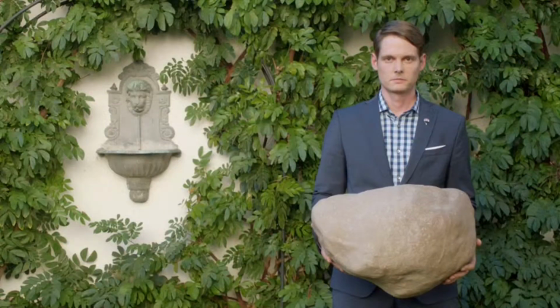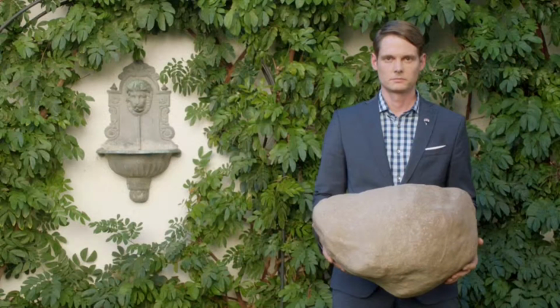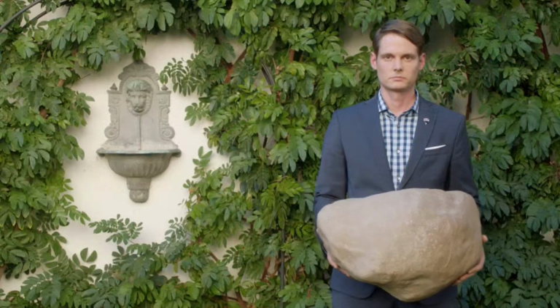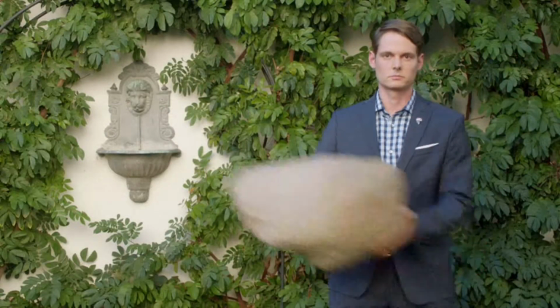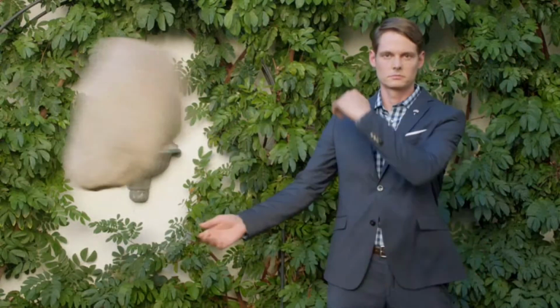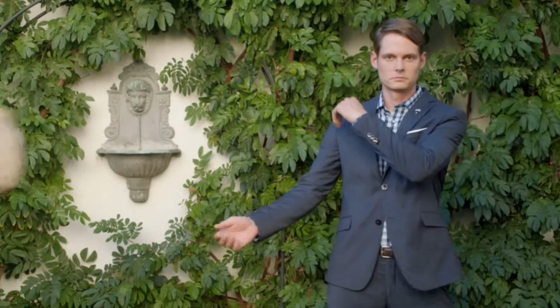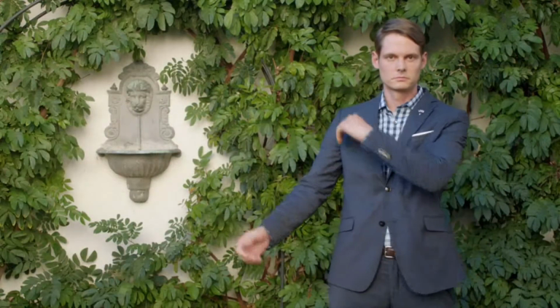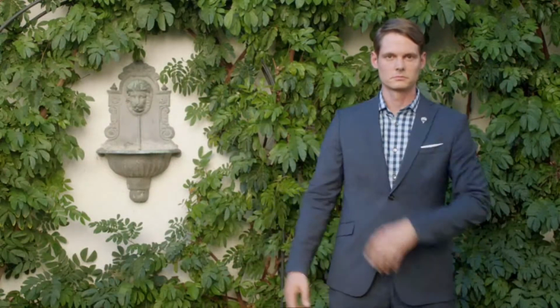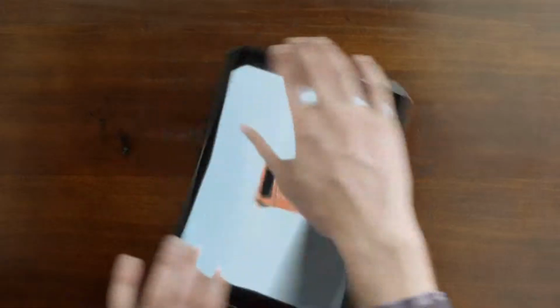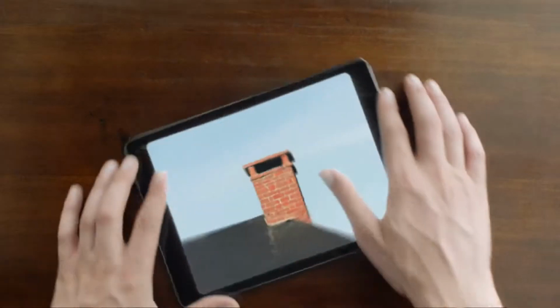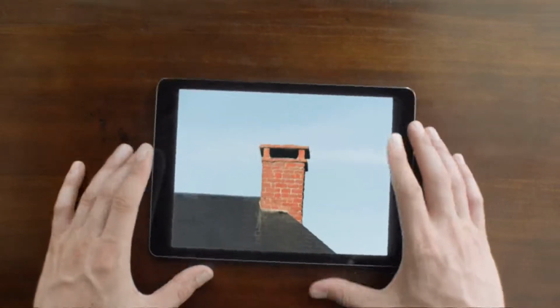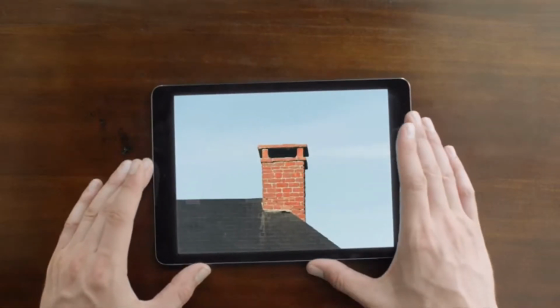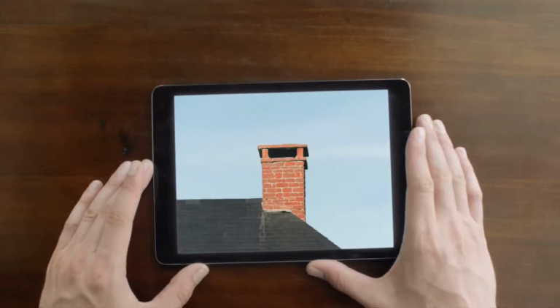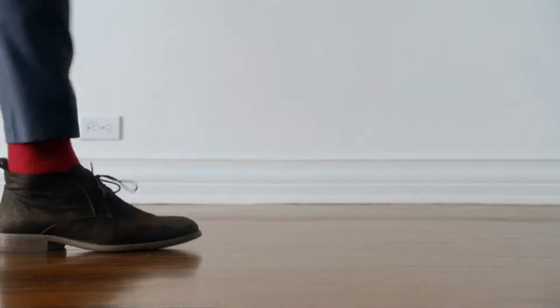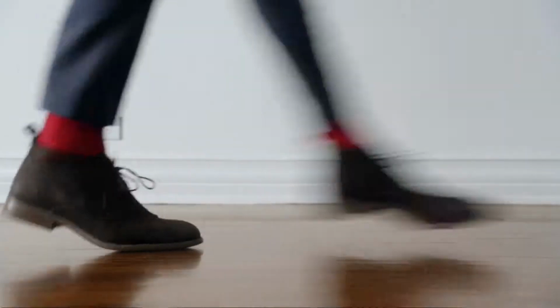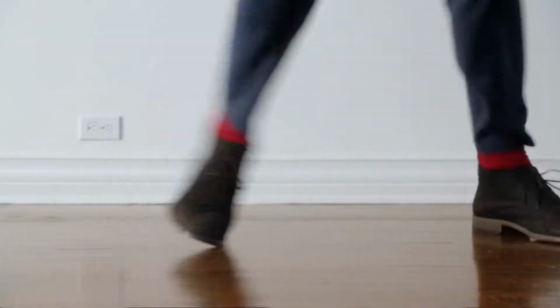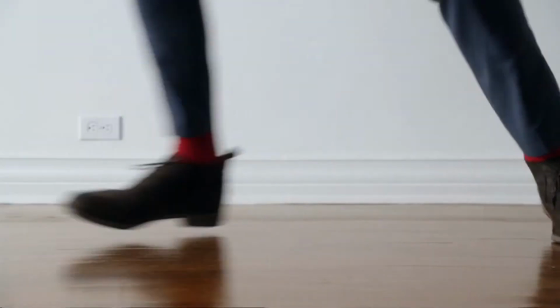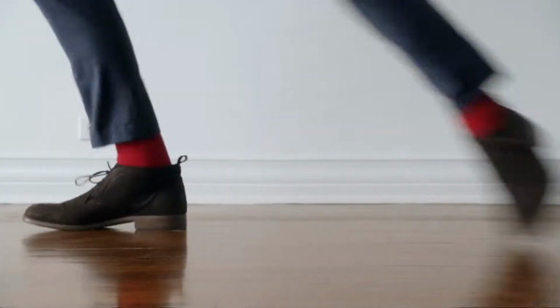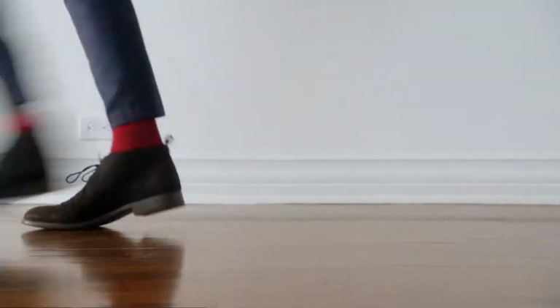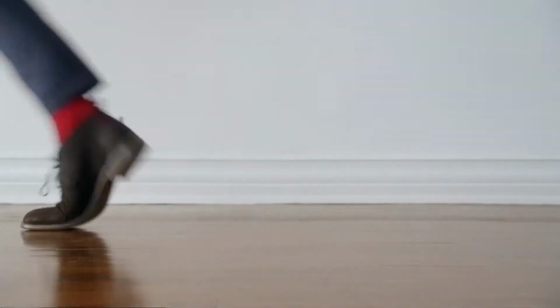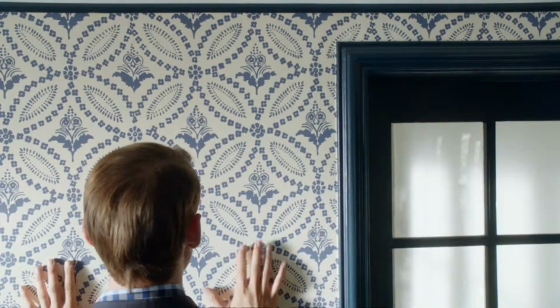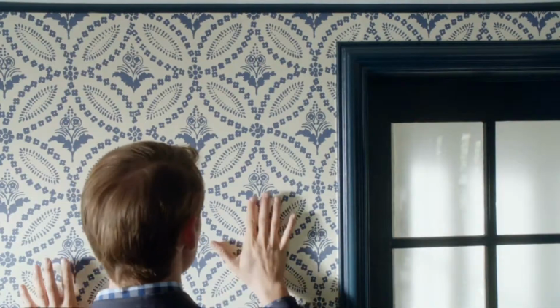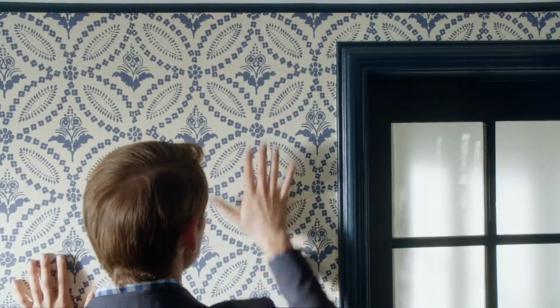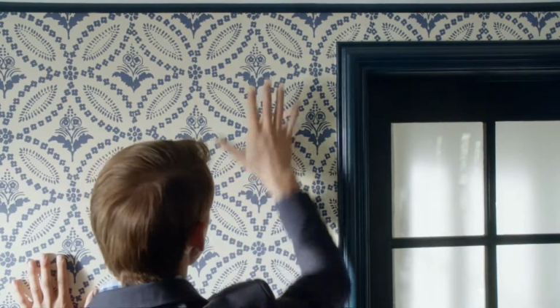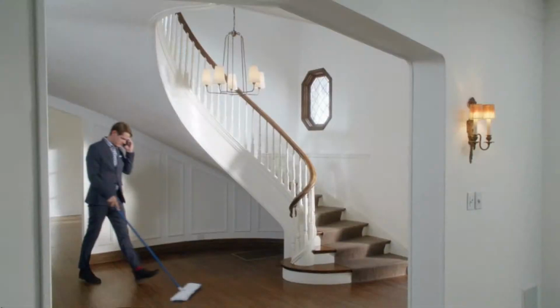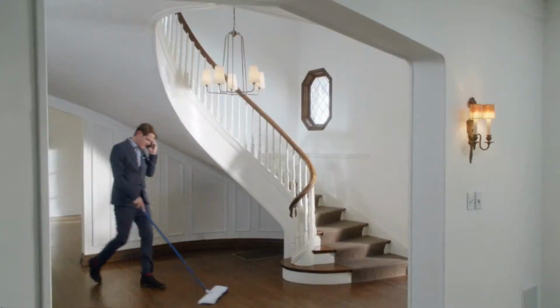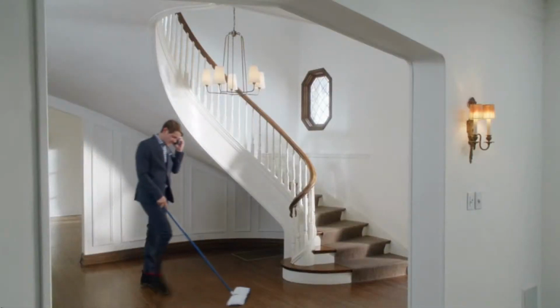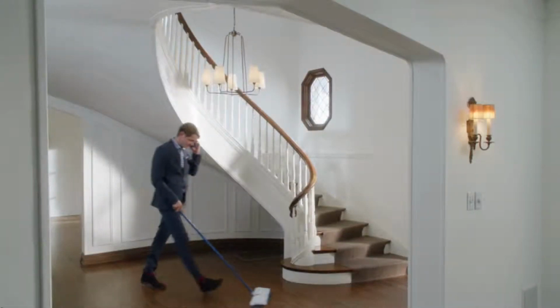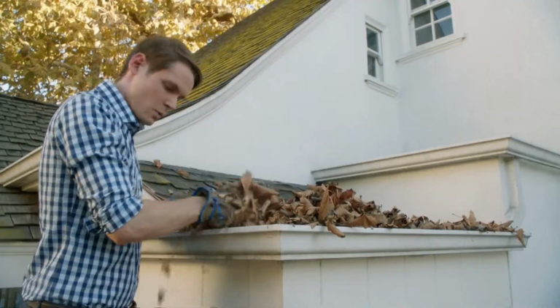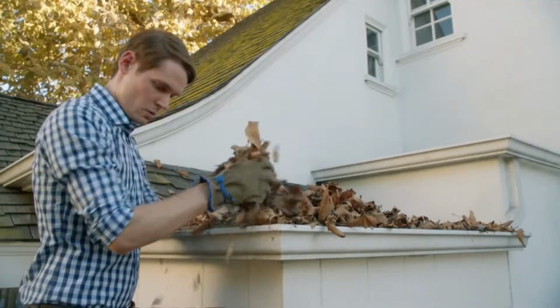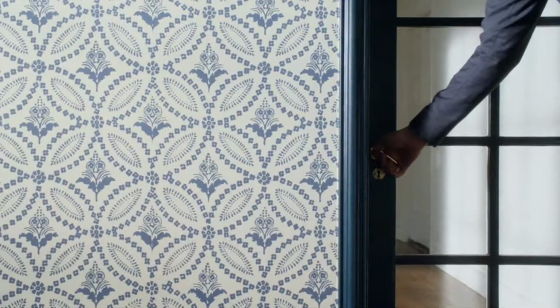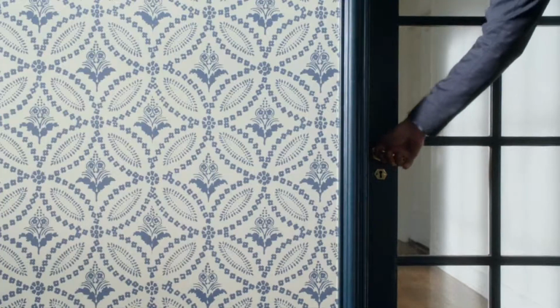Turning over every rock. Turning over every chimney. Checking the nooks, checking the crannies, checking the walls. The floors, the gutters, the doors.